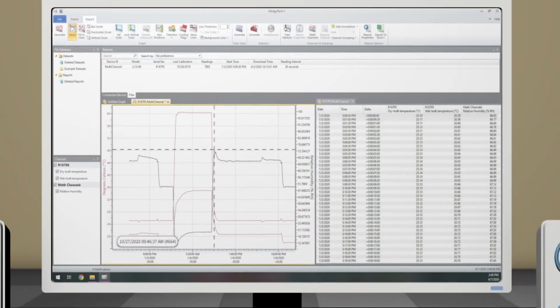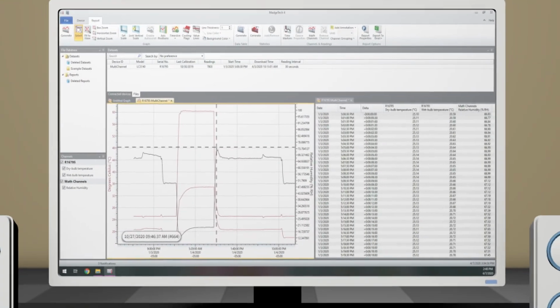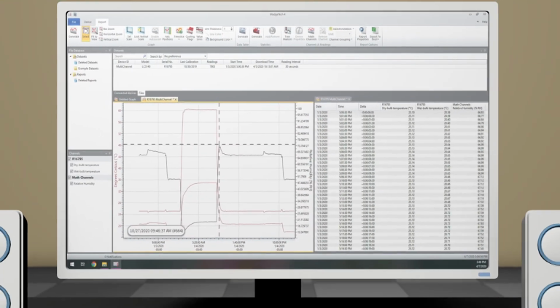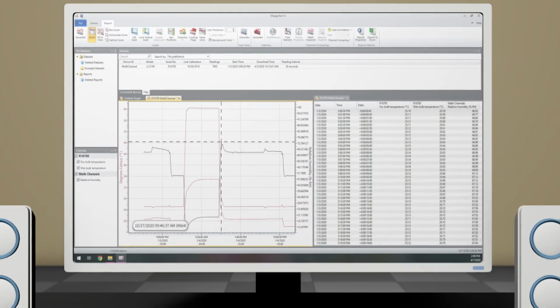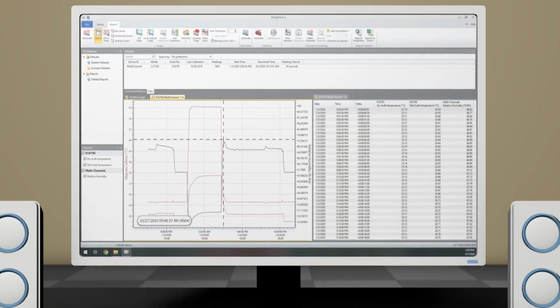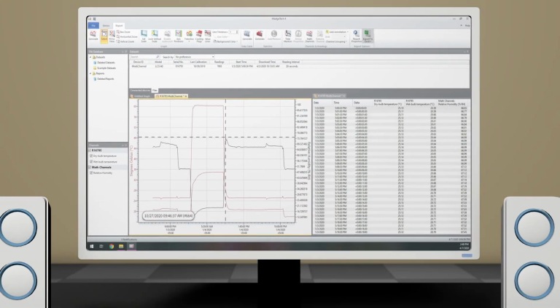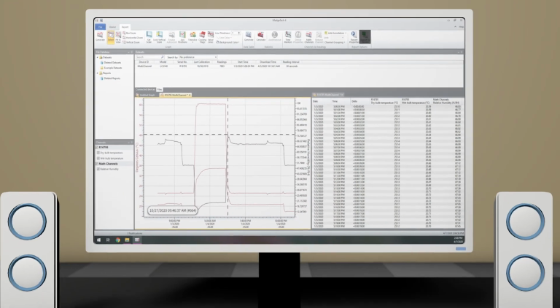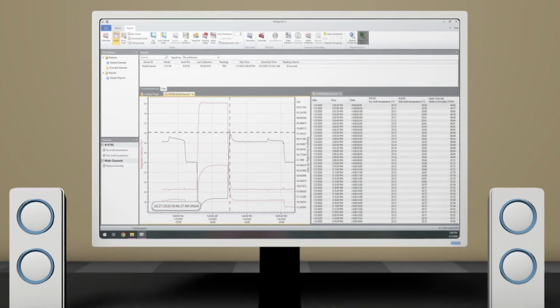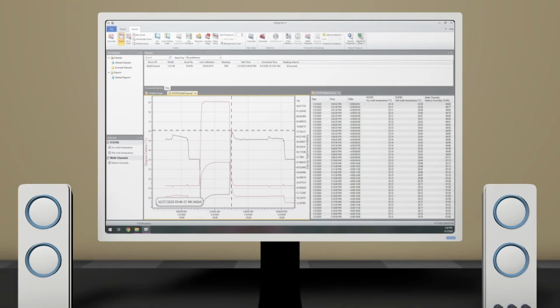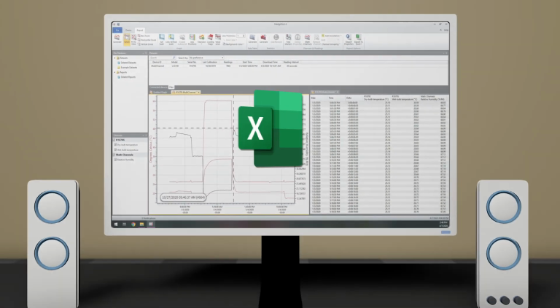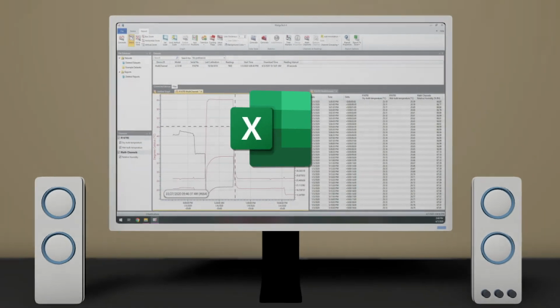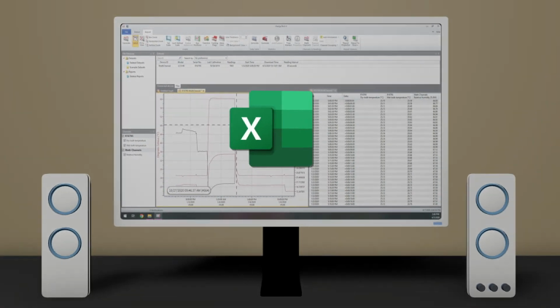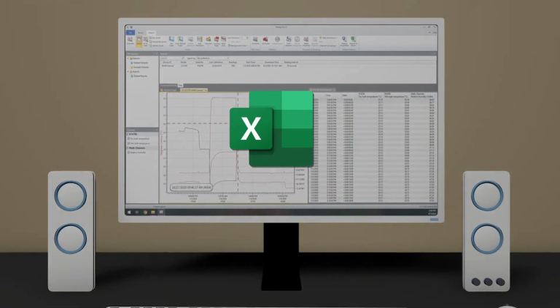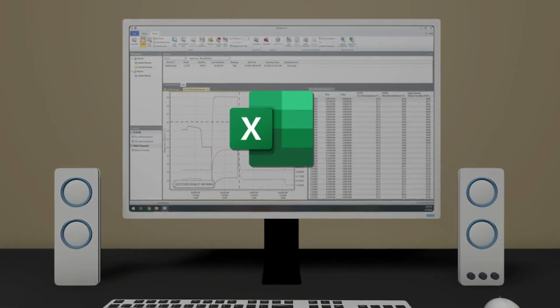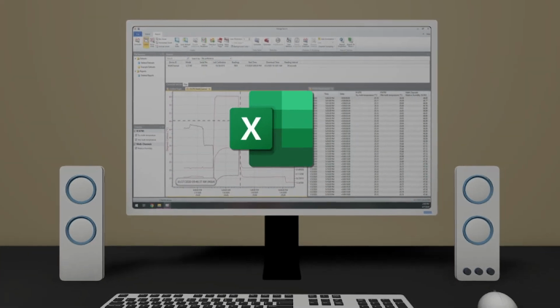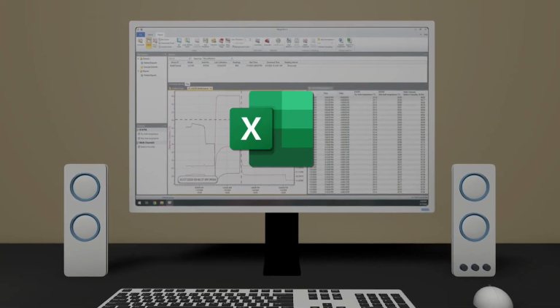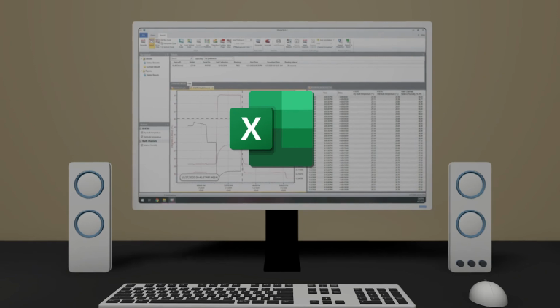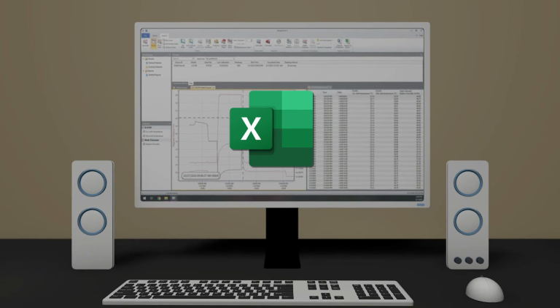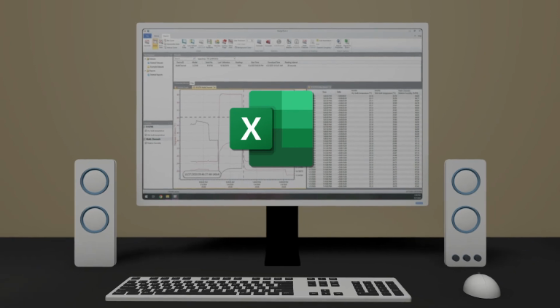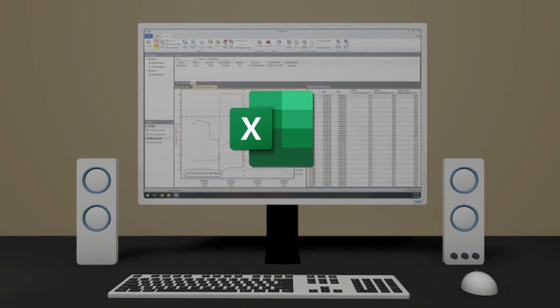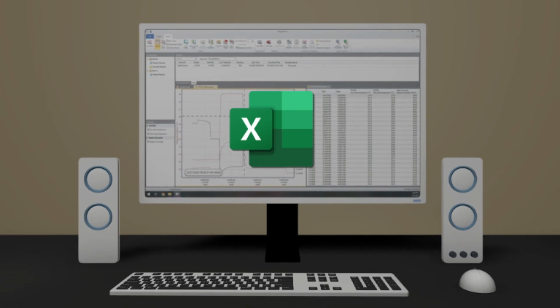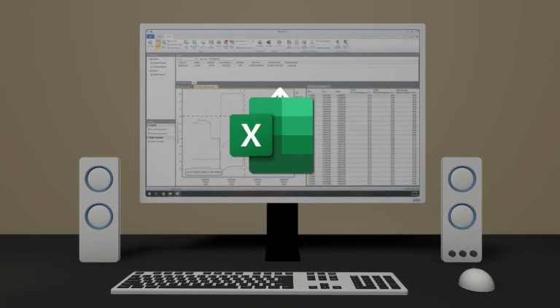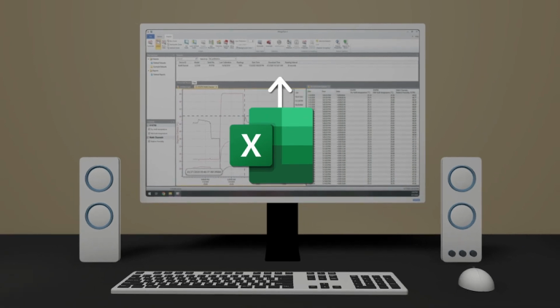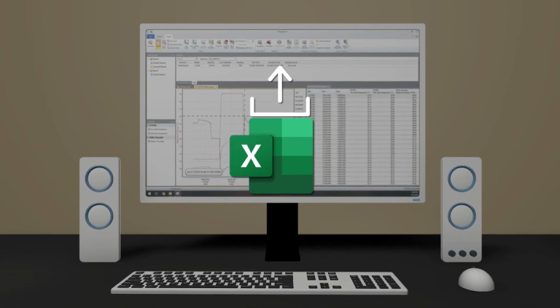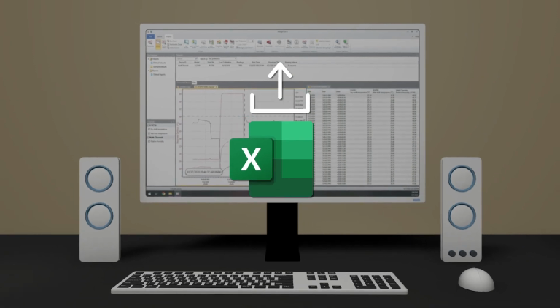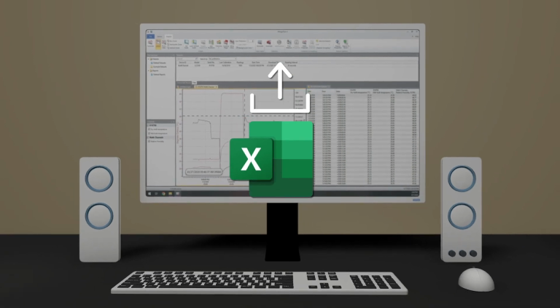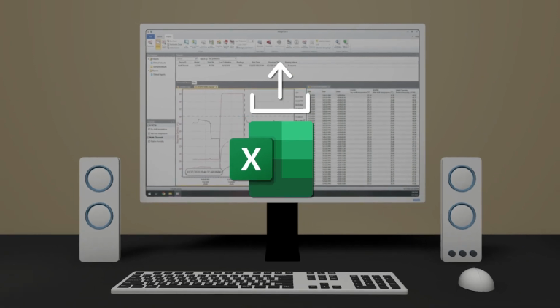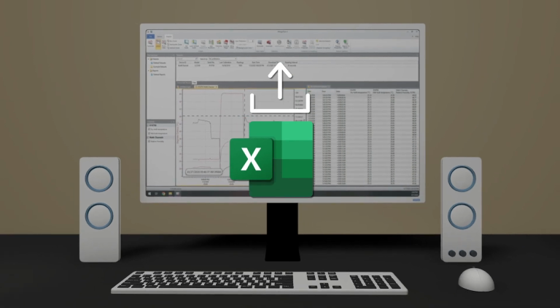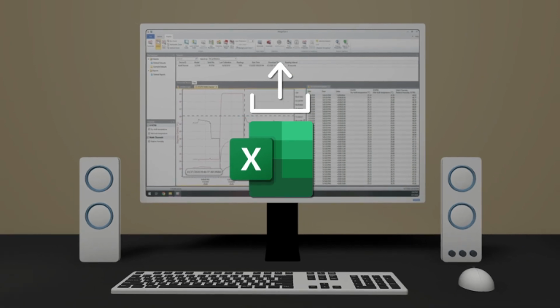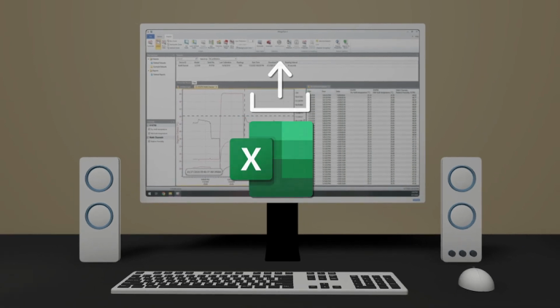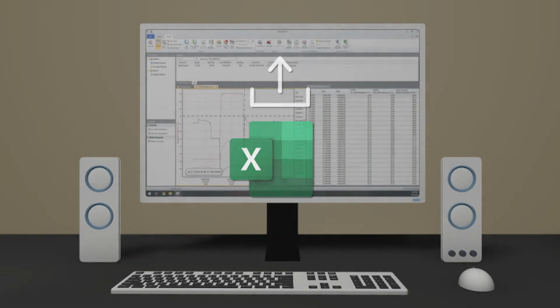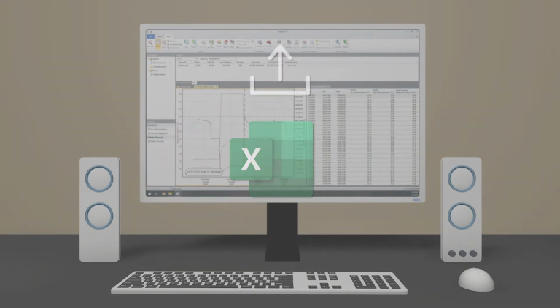Organized Excel spreadsheet data reports can then be exported and saved, or printed and filed, to provide a lethality validation history.